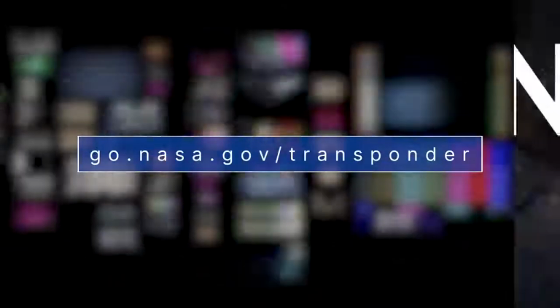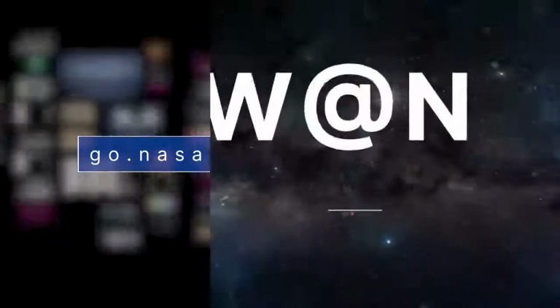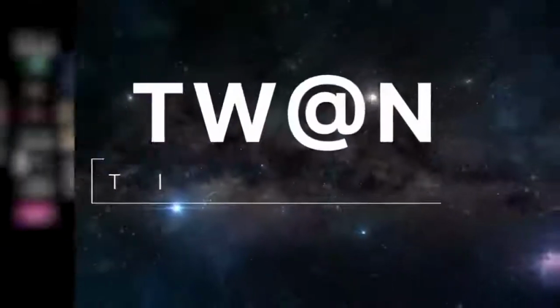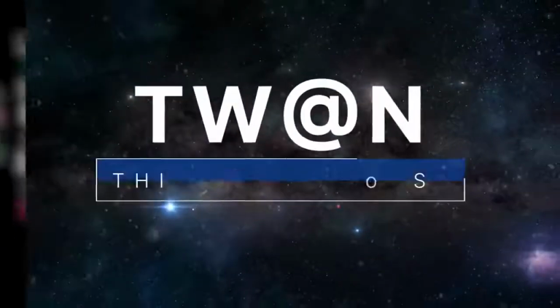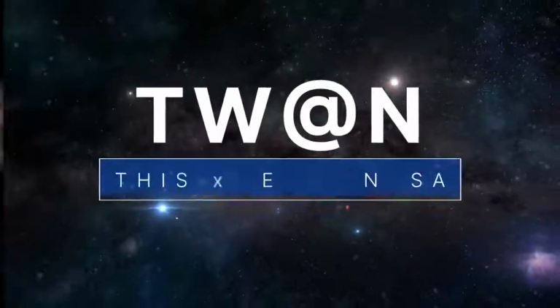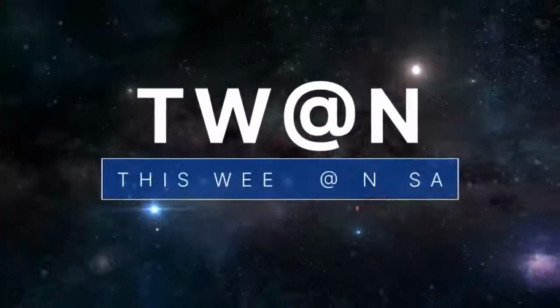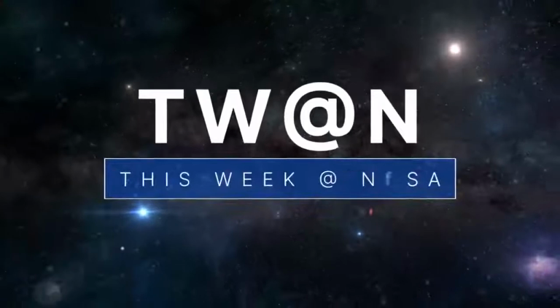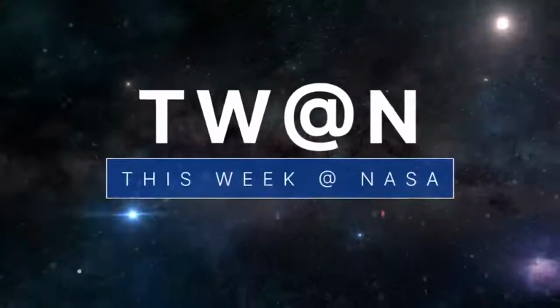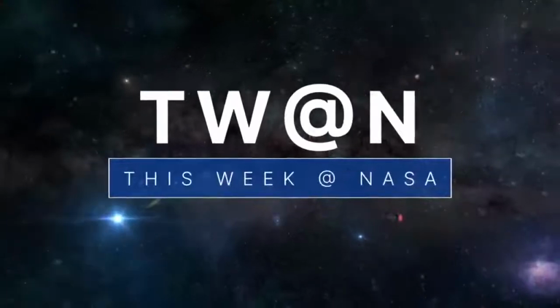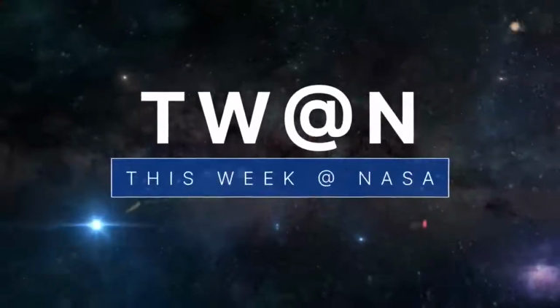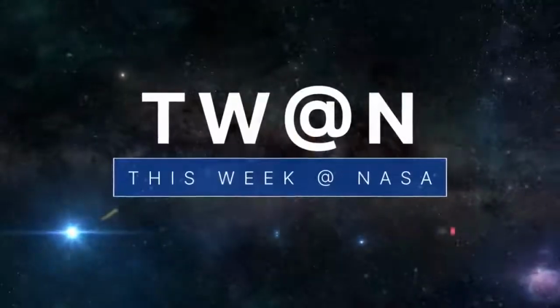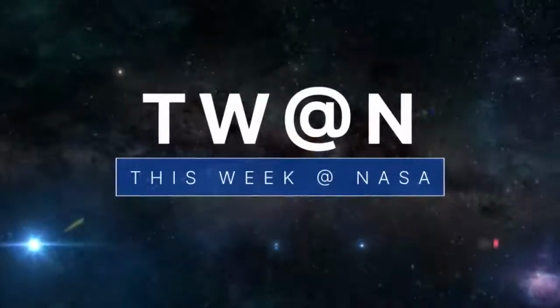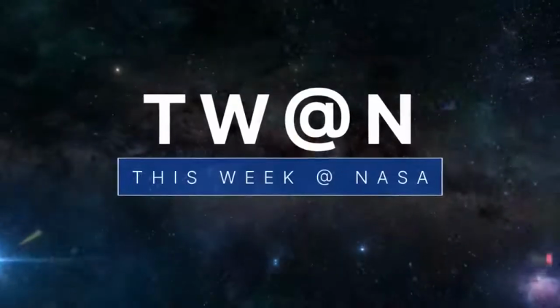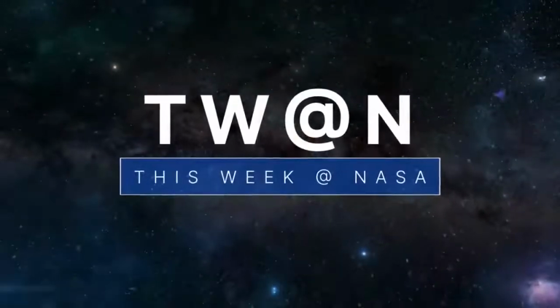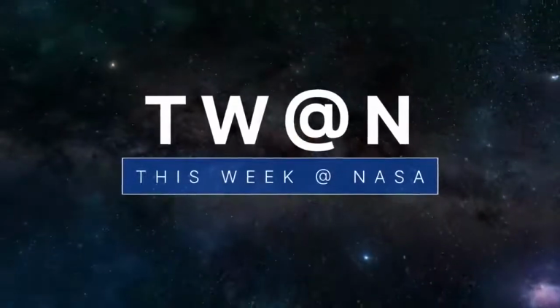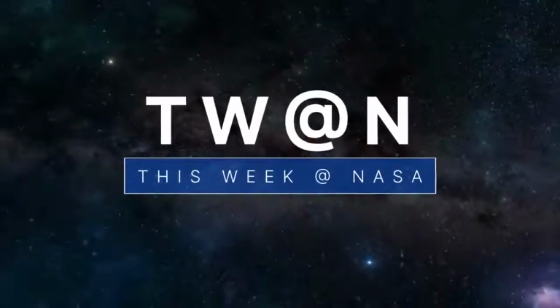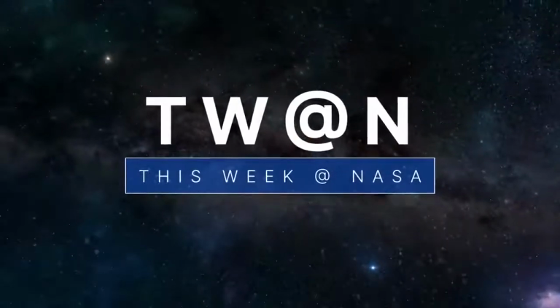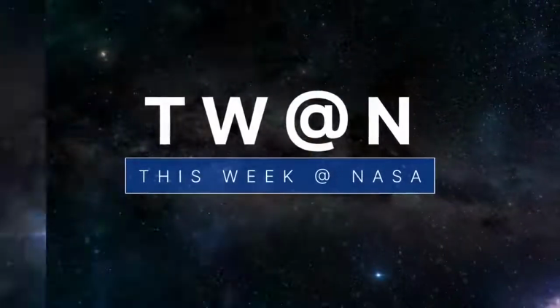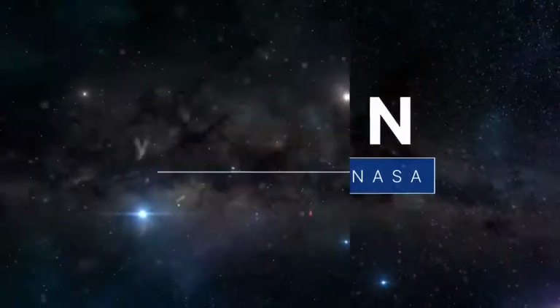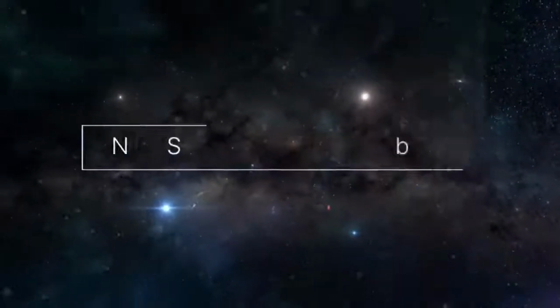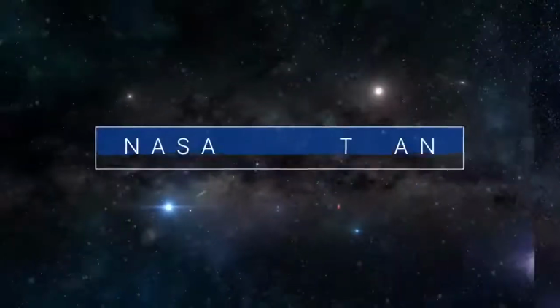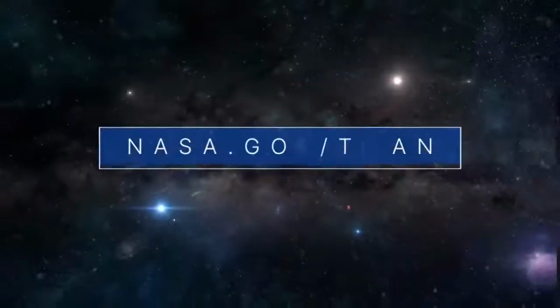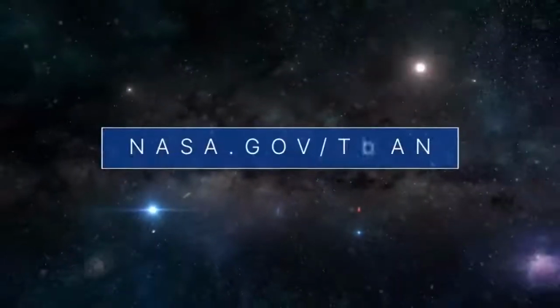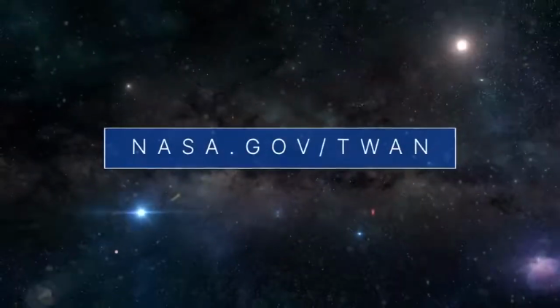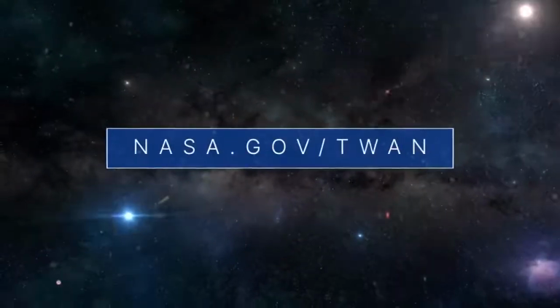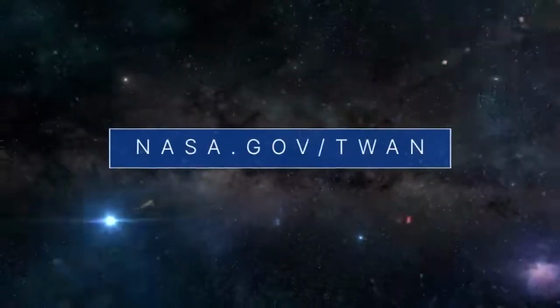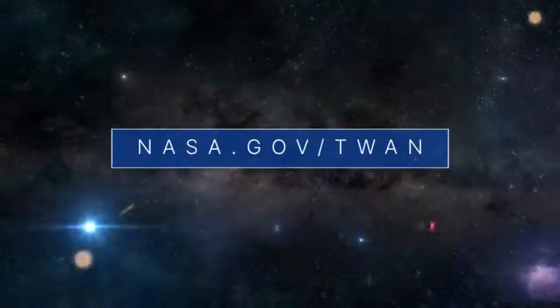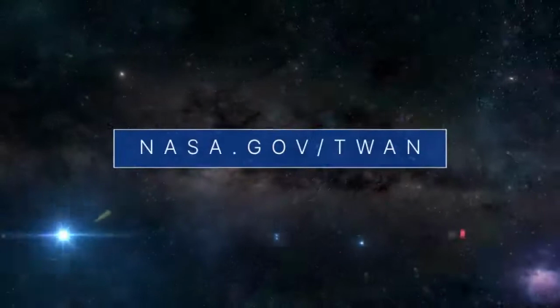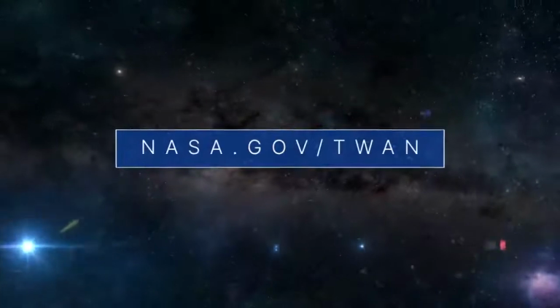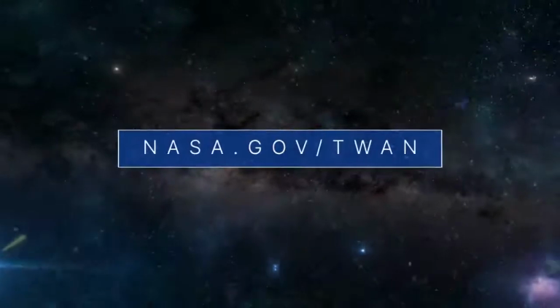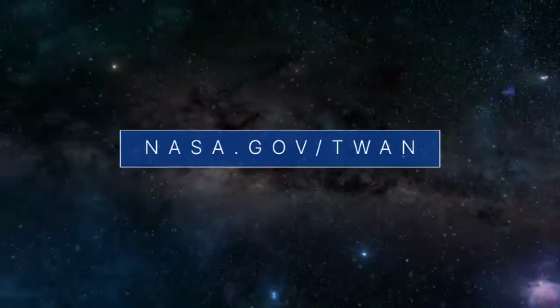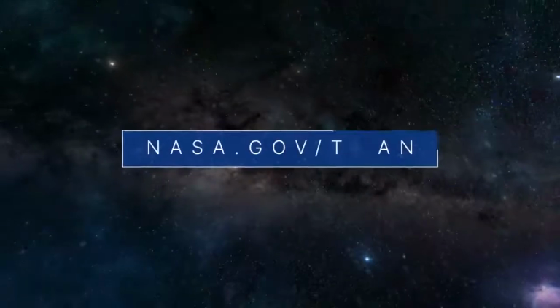That's what's up this week at NASA. For more on these and other stories, follow us on the web at nasa.gov/twan. Thank you, I'll see you then.